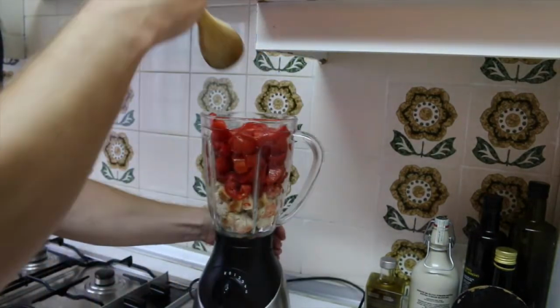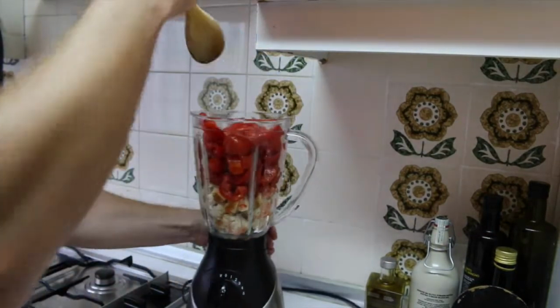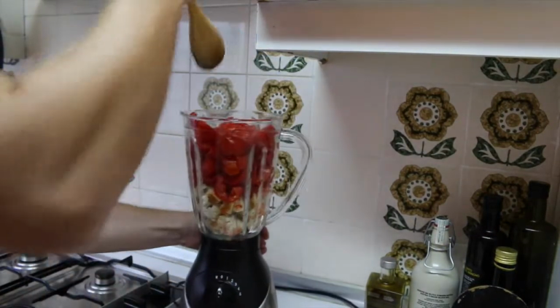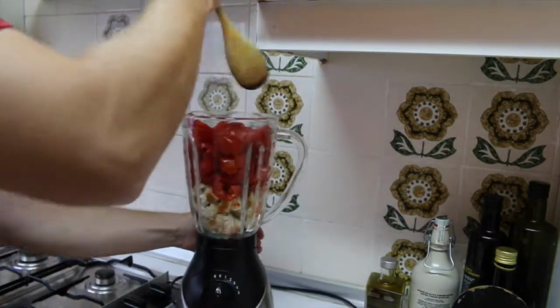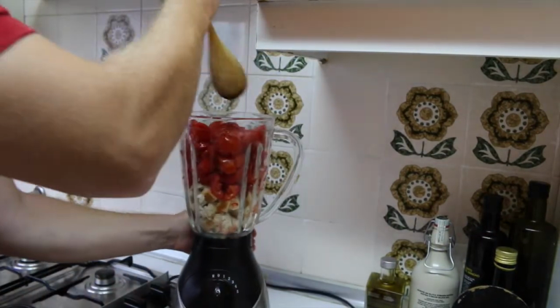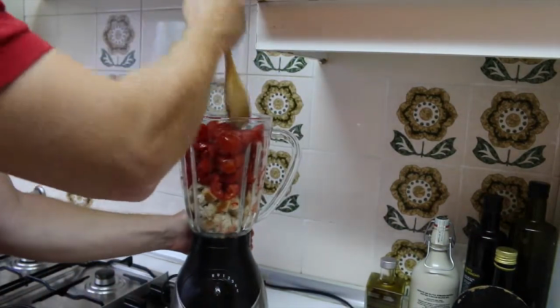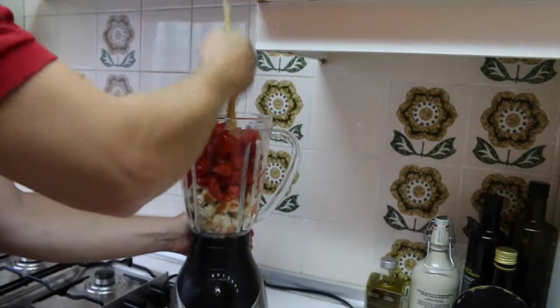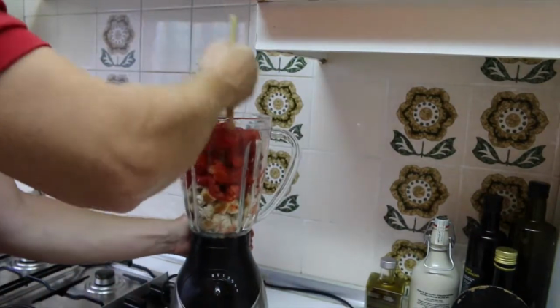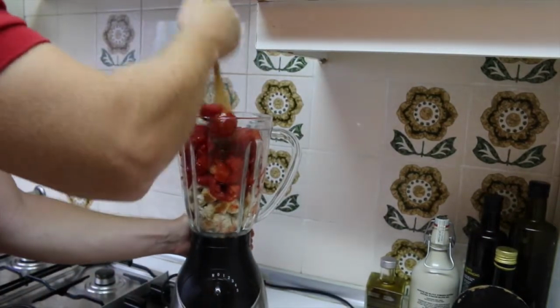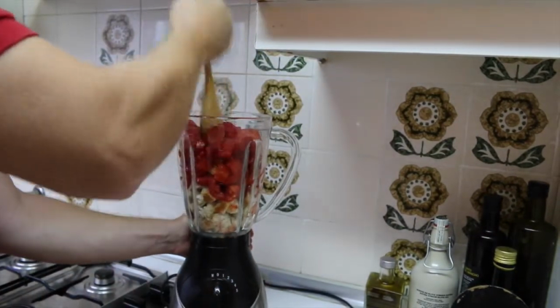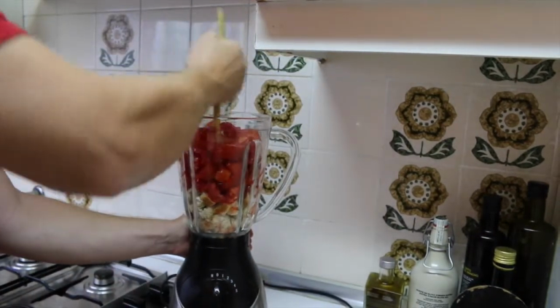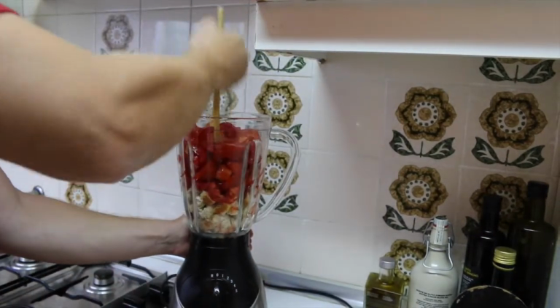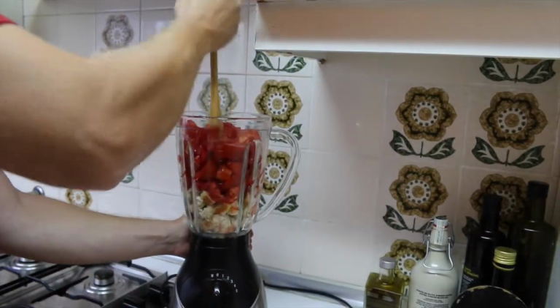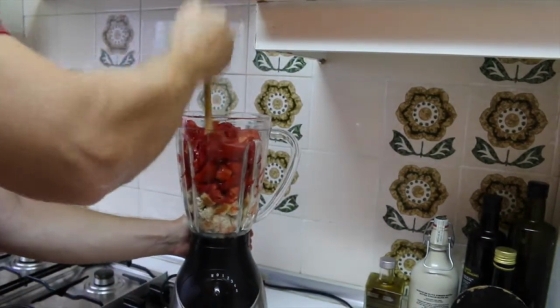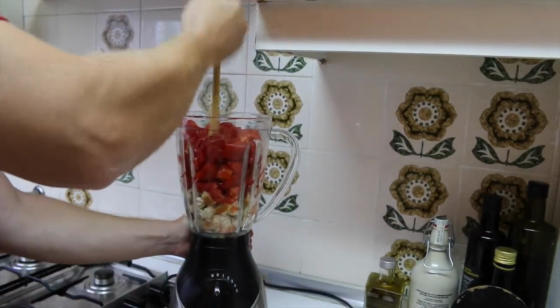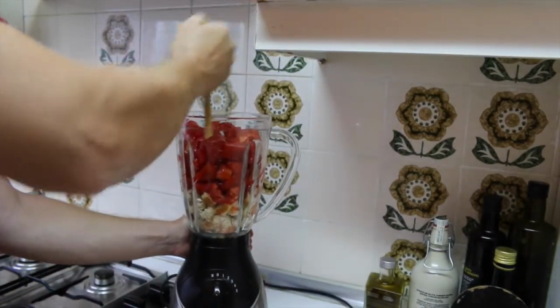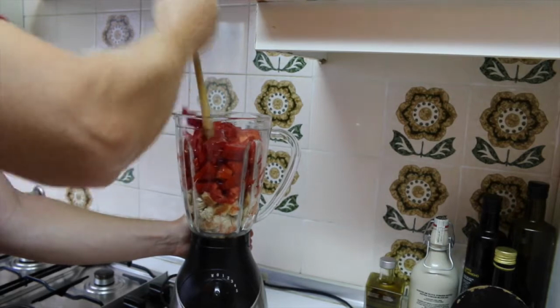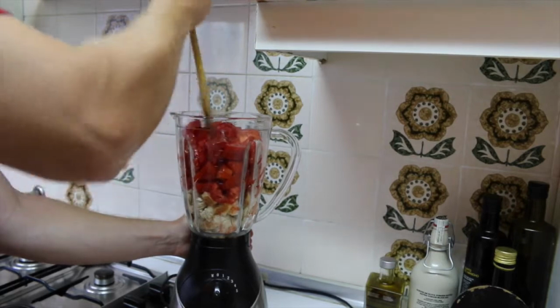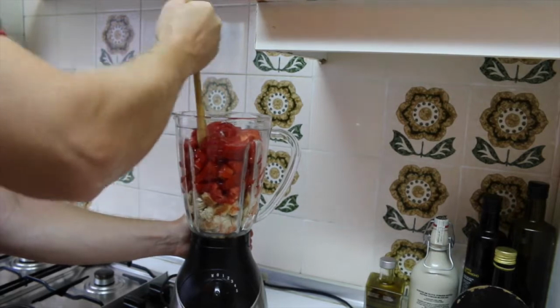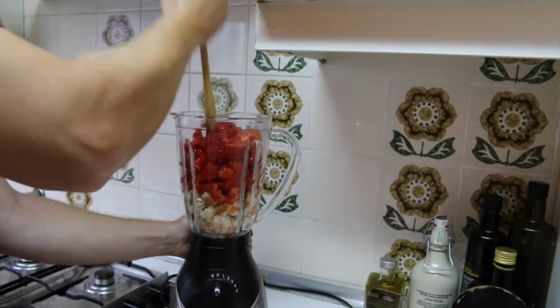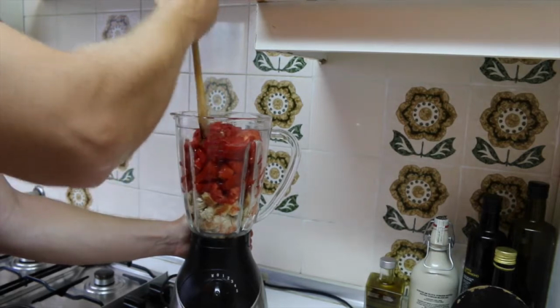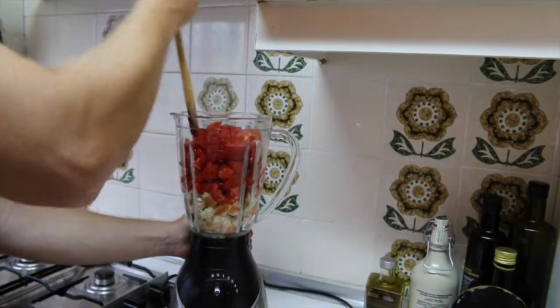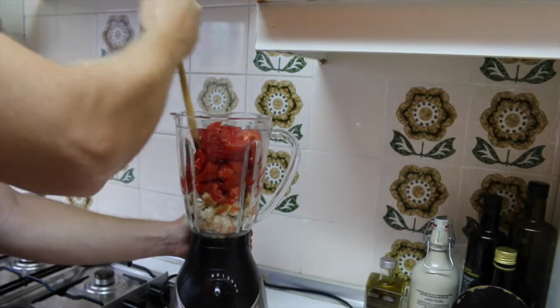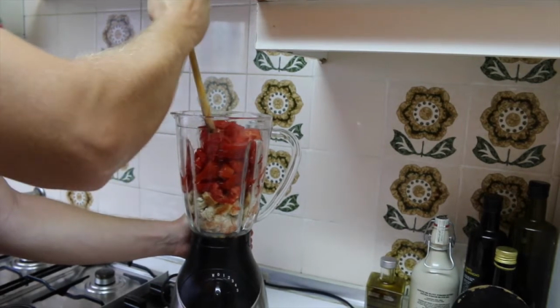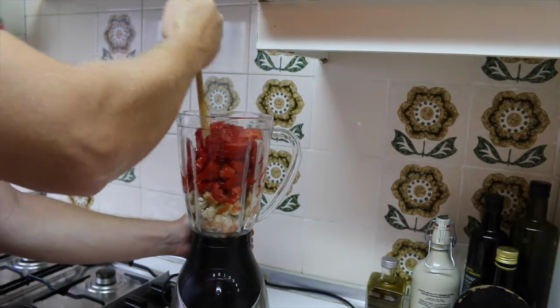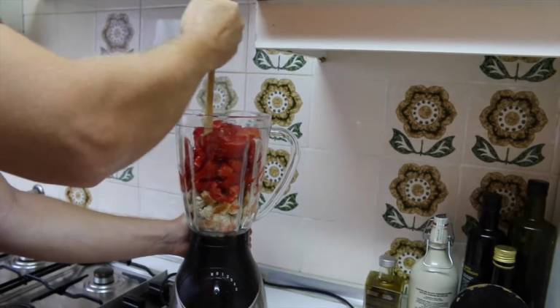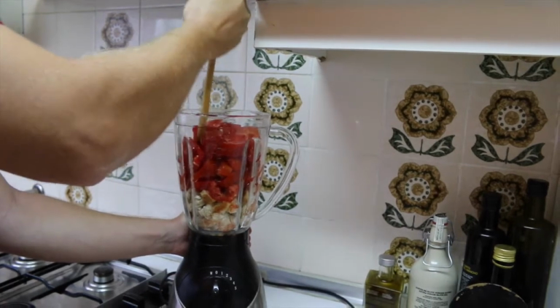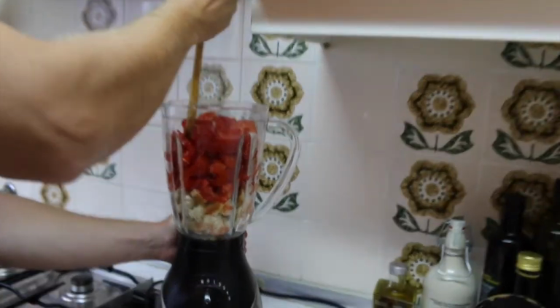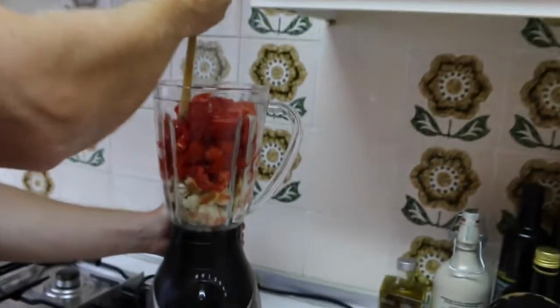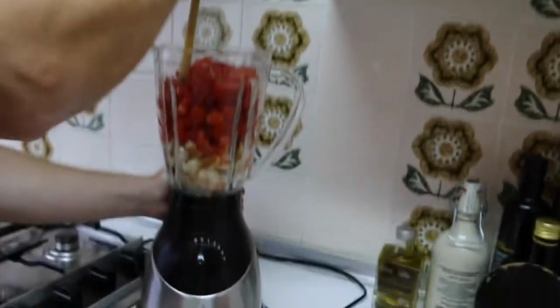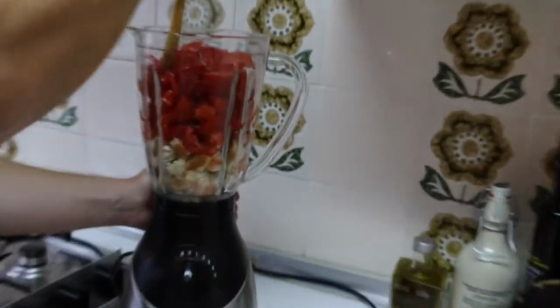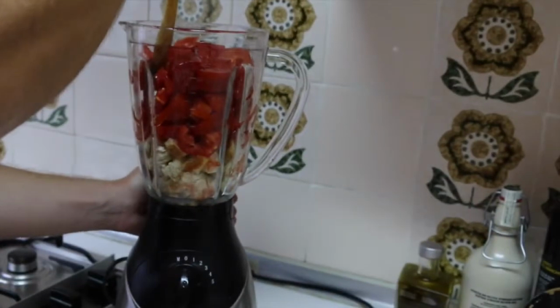We are going to smash it a little bit, just to make some room.